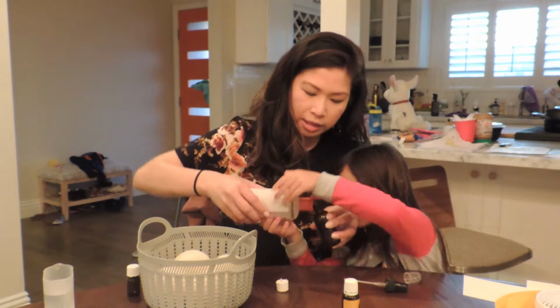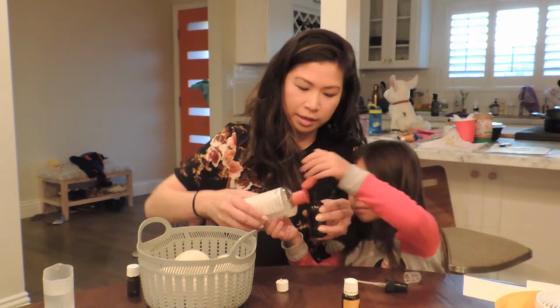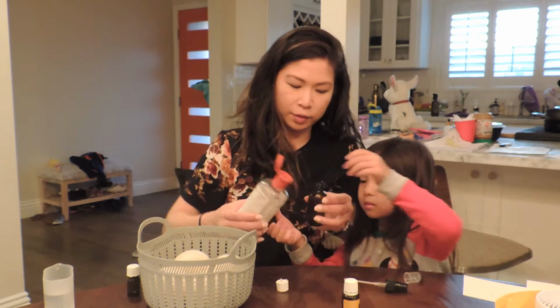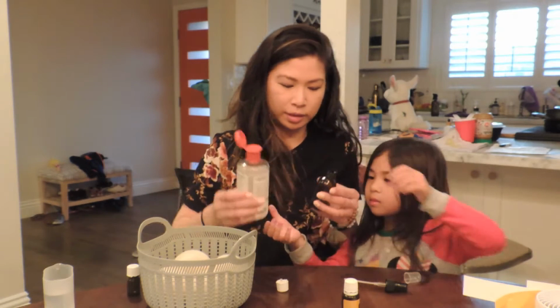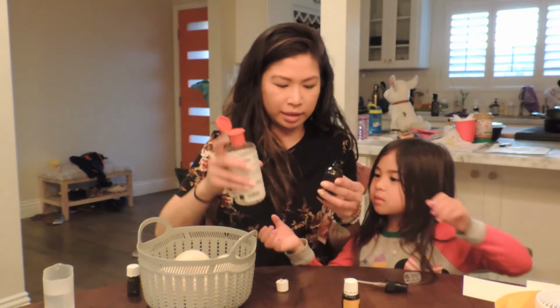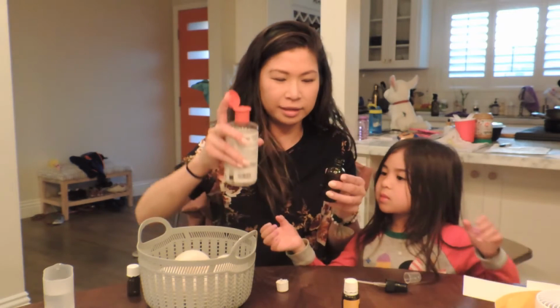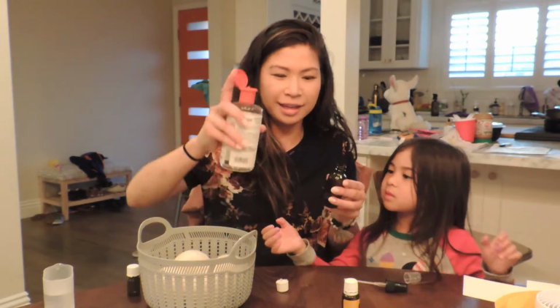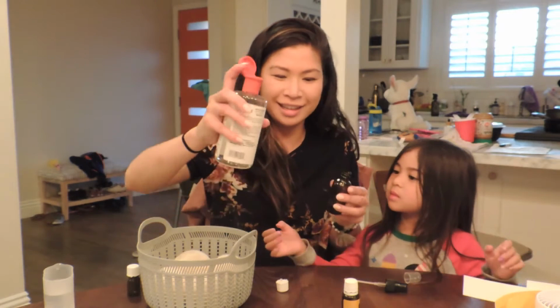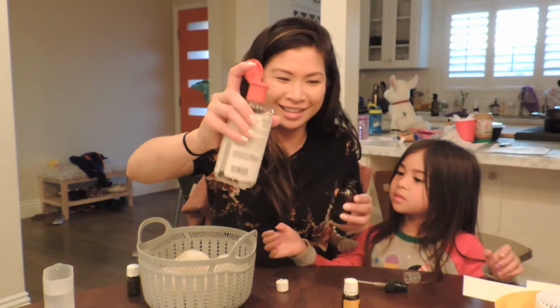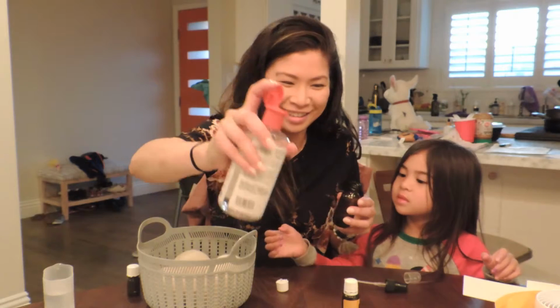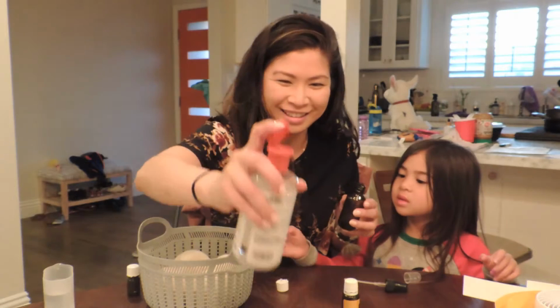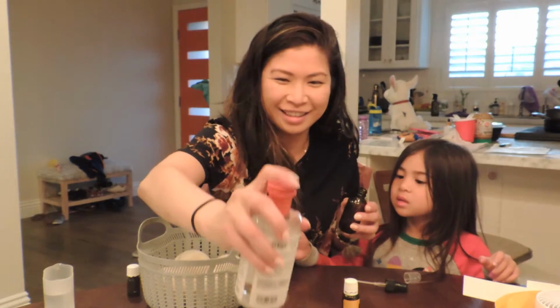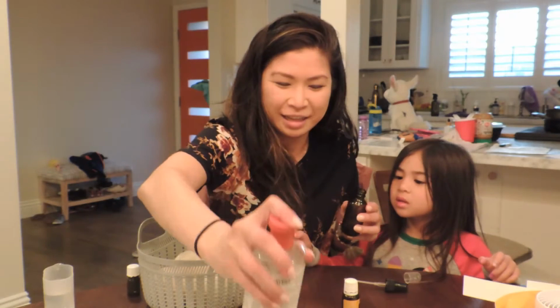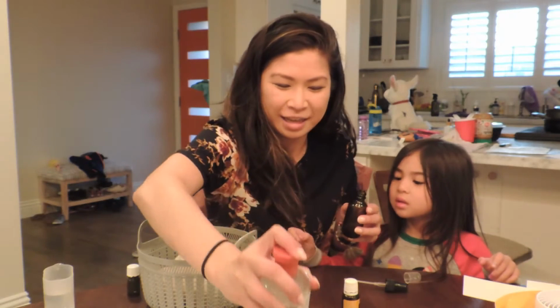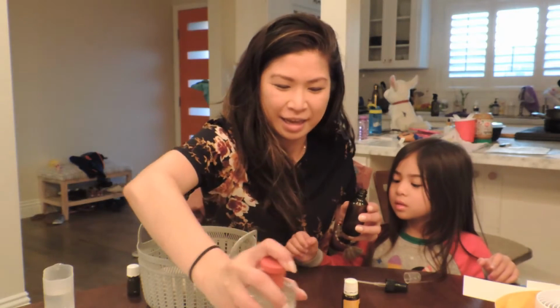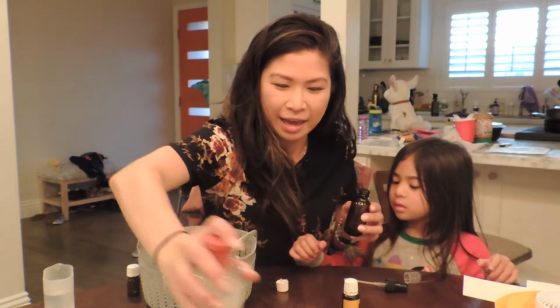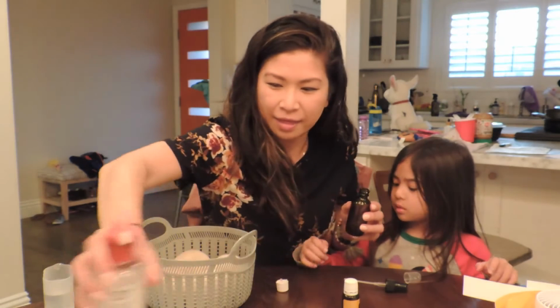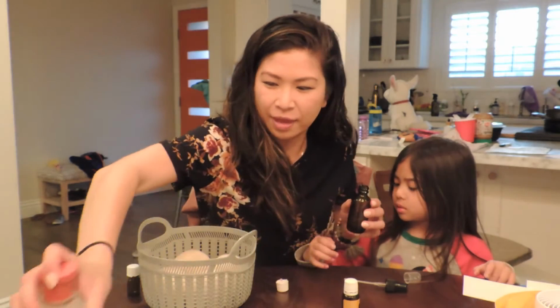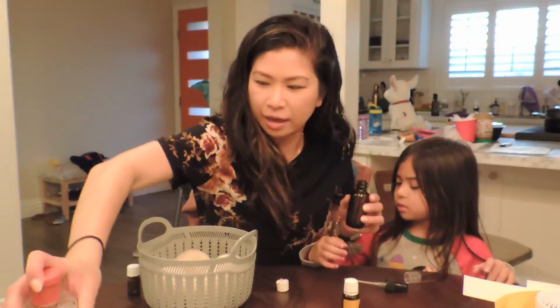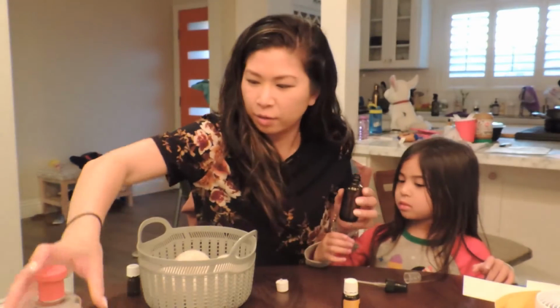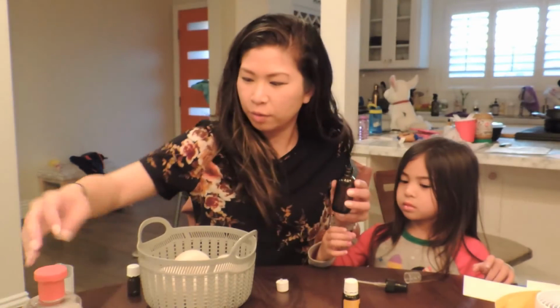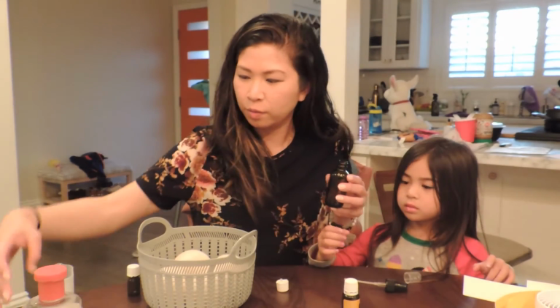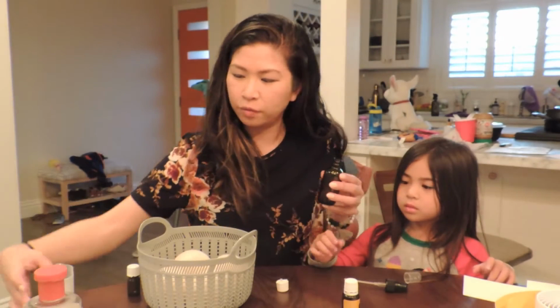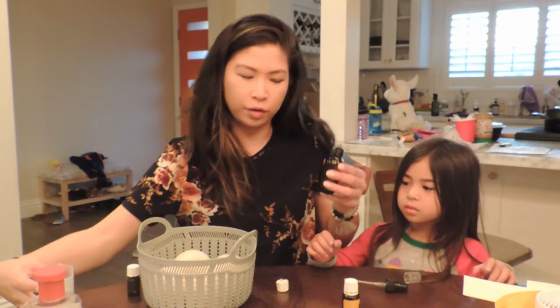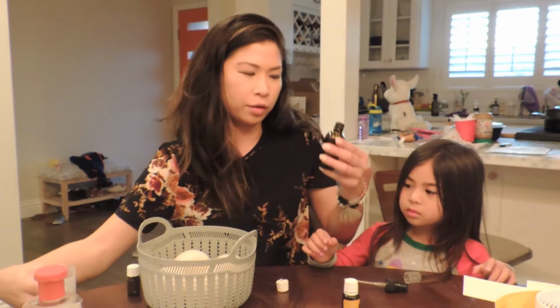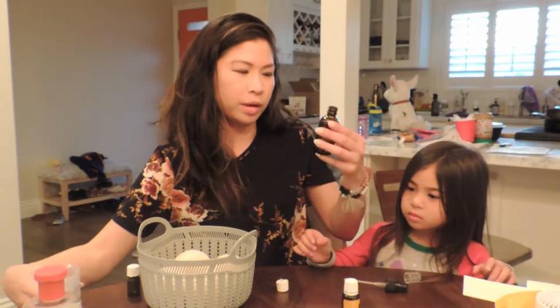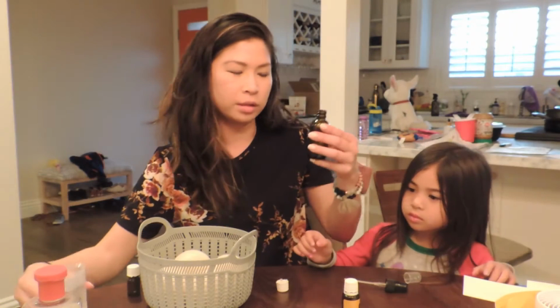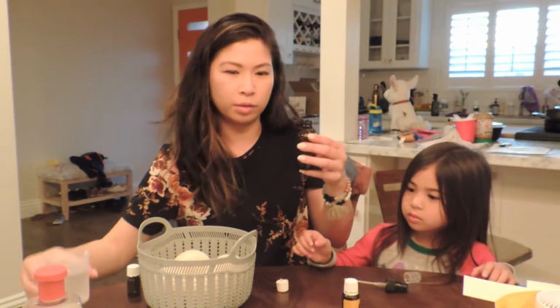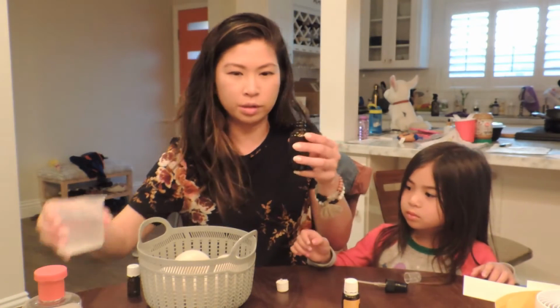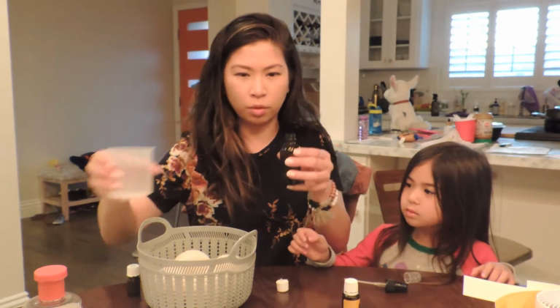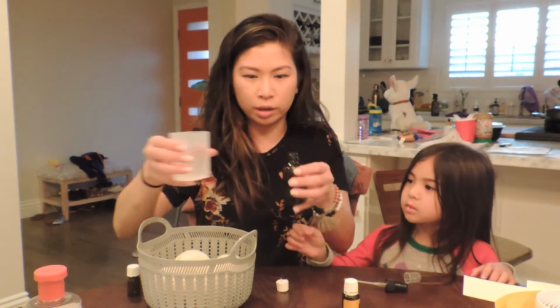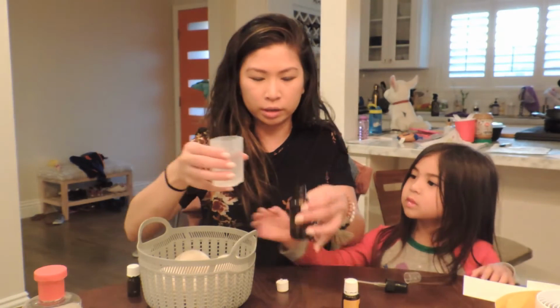Now you can squeeze in the witch hazel — squeeze one, okay. And then we'll fill the rest with some water.